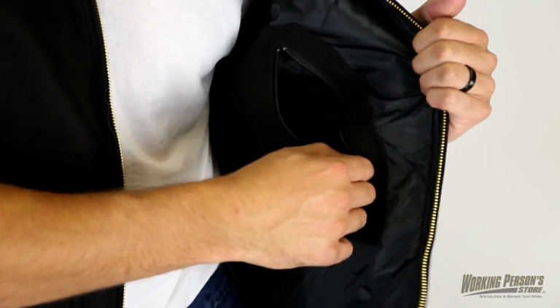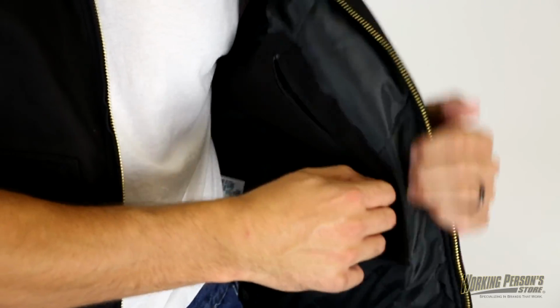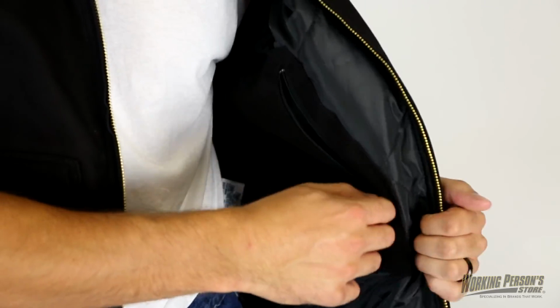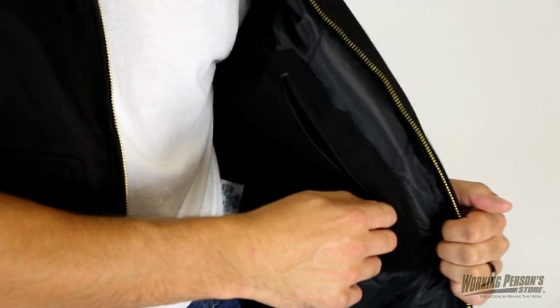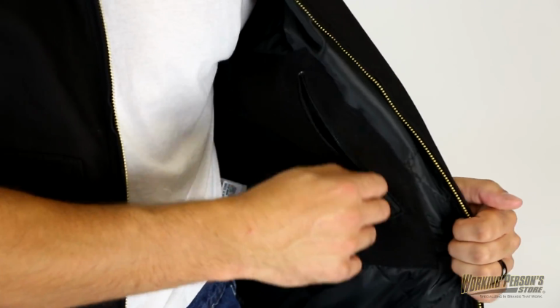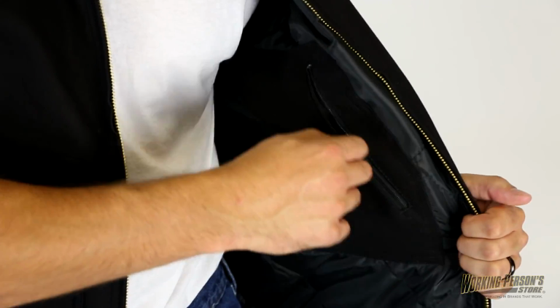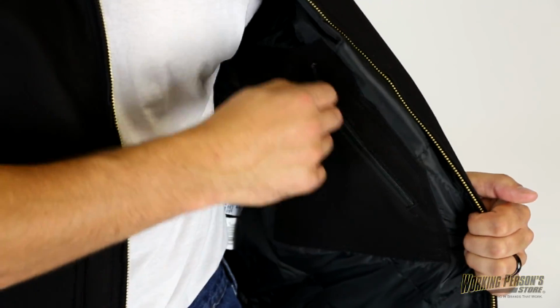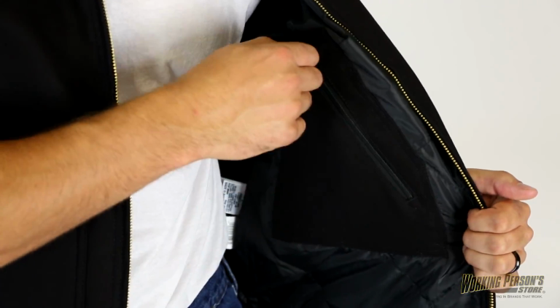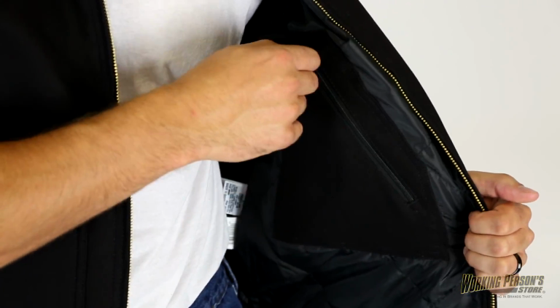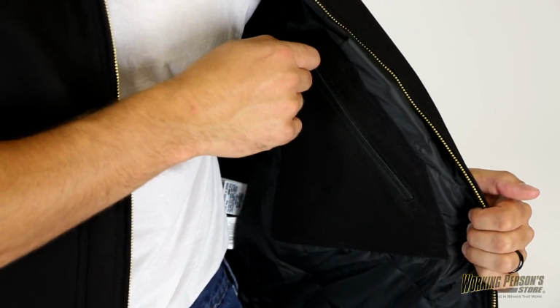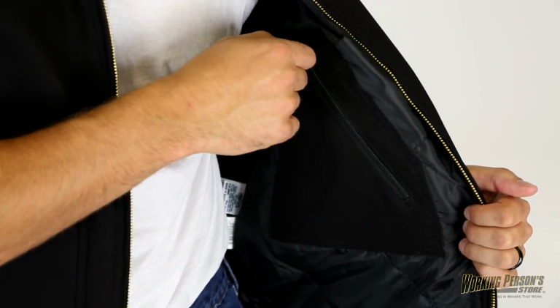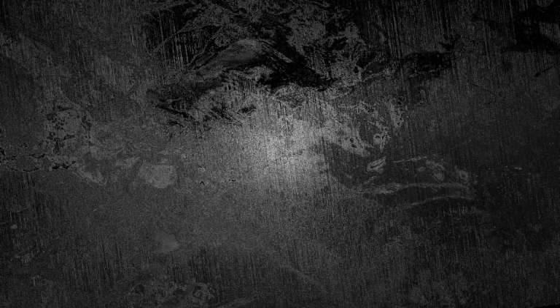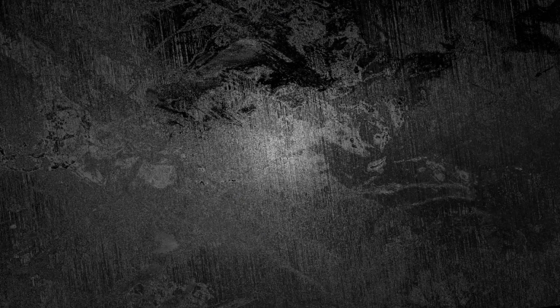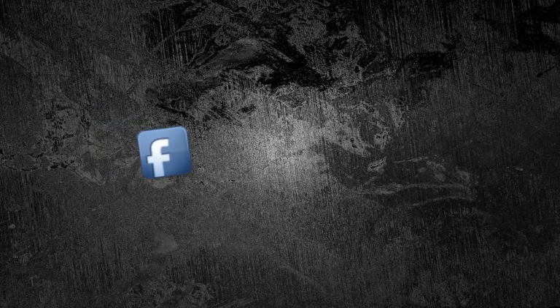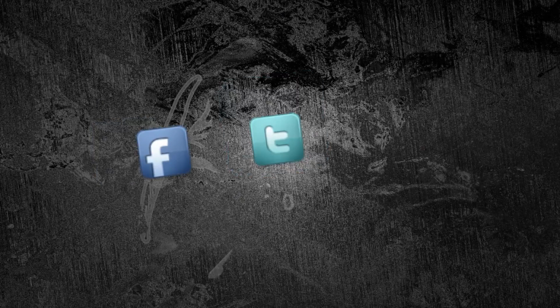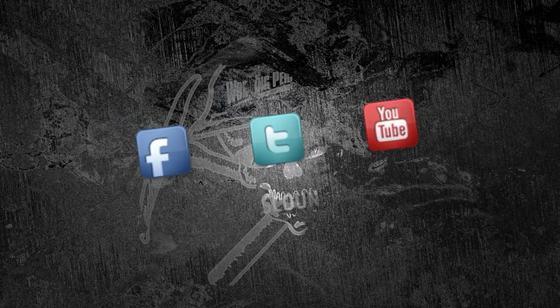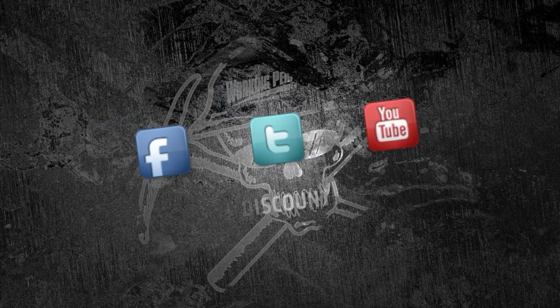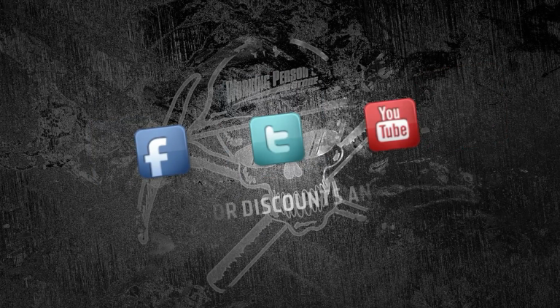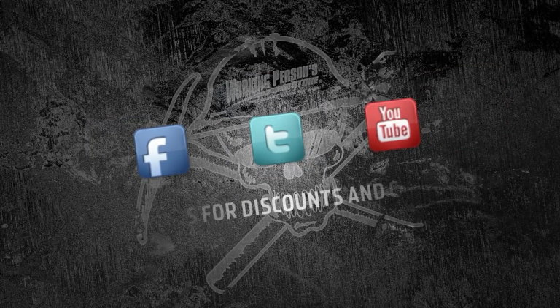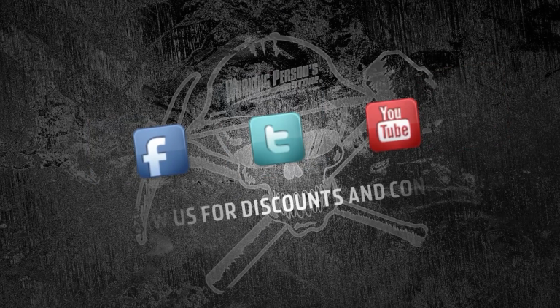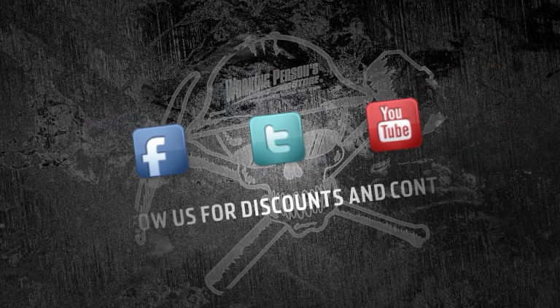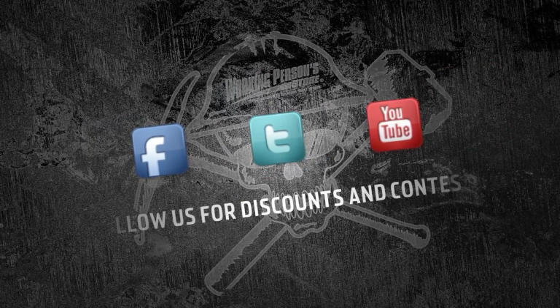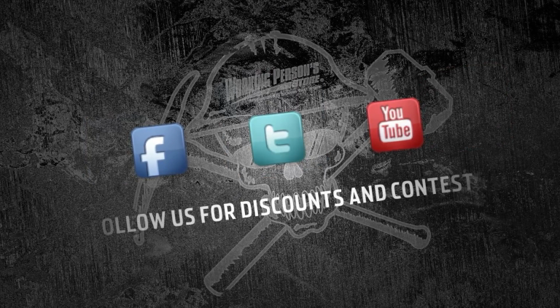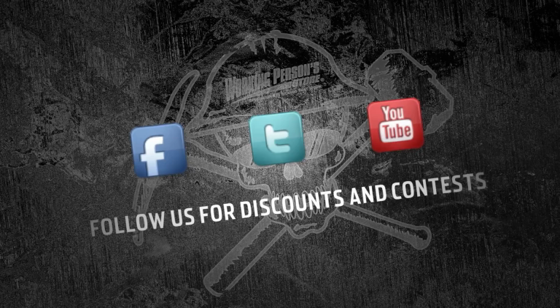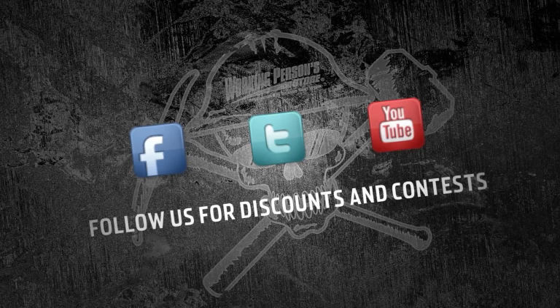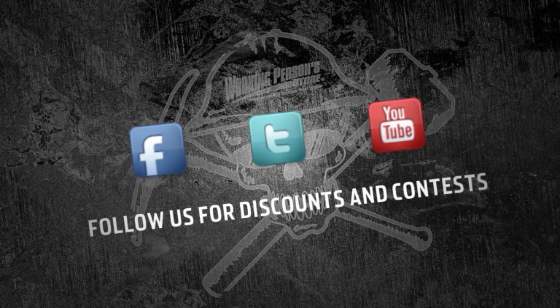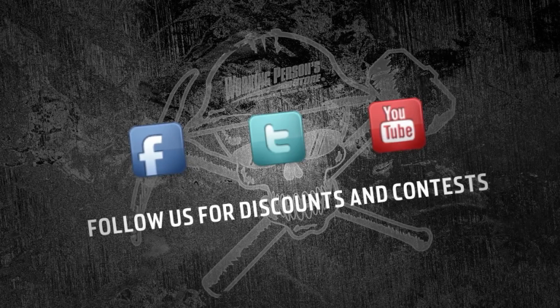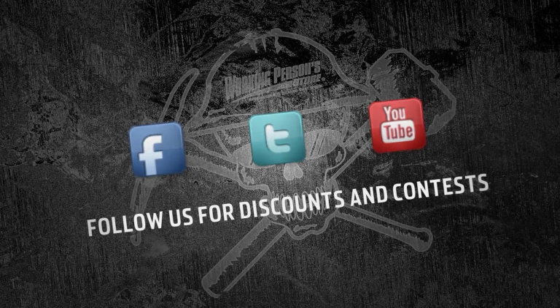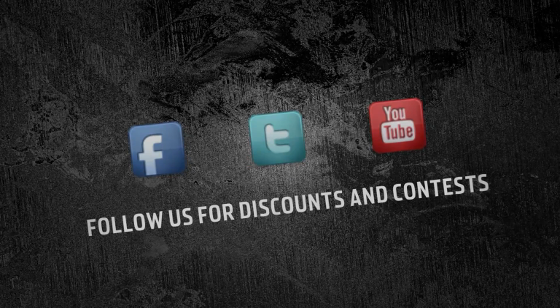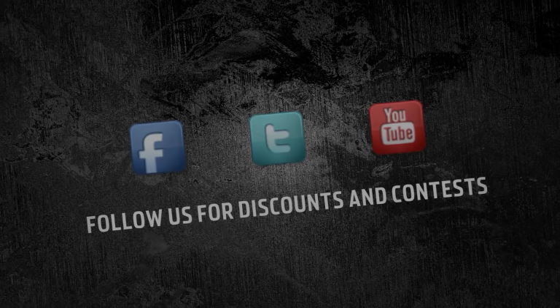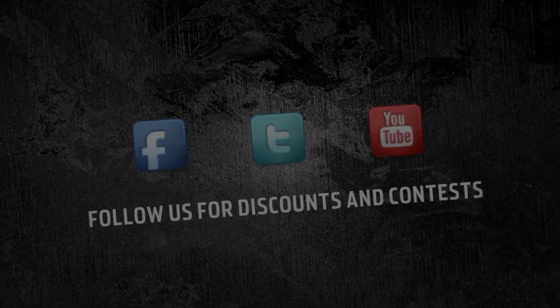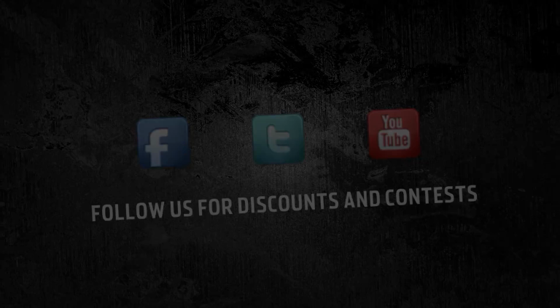Find multi-purpose workwear like this water repellent work vest at WorkingPerson.com.